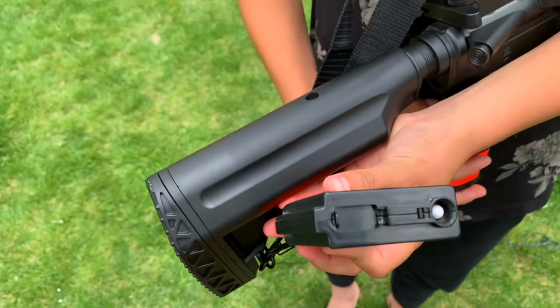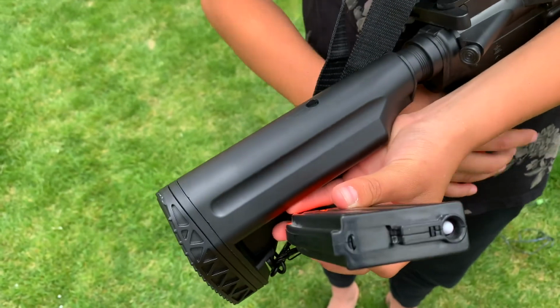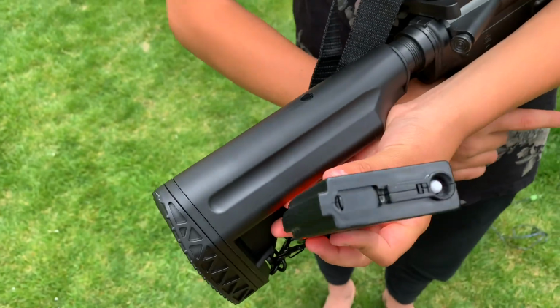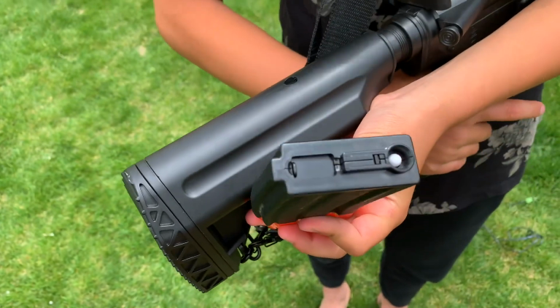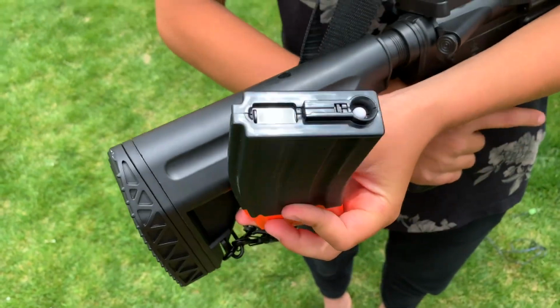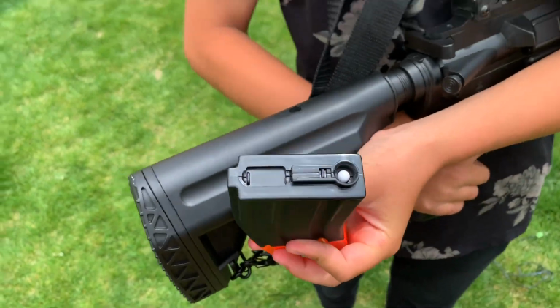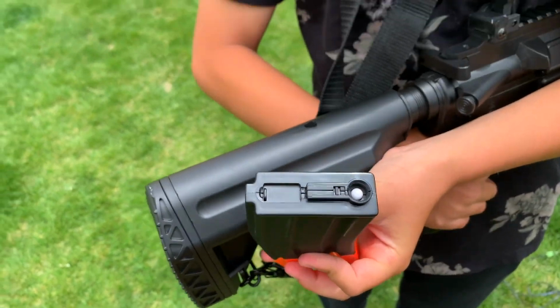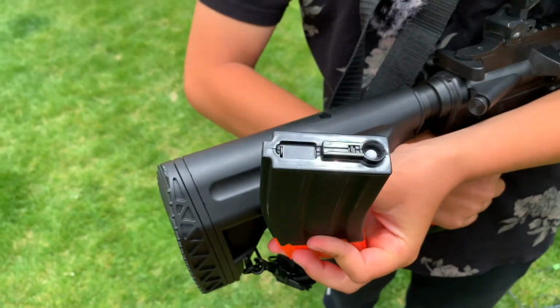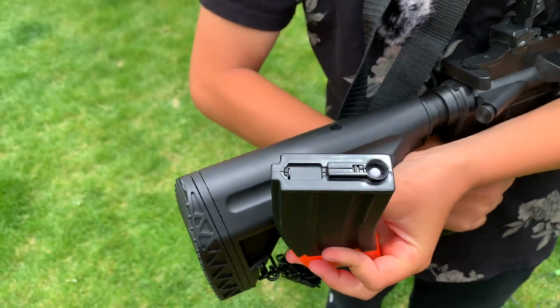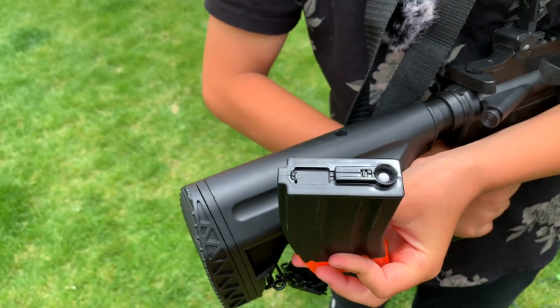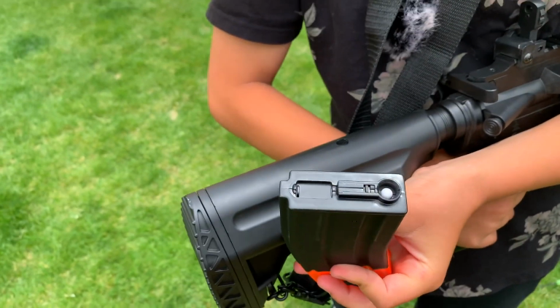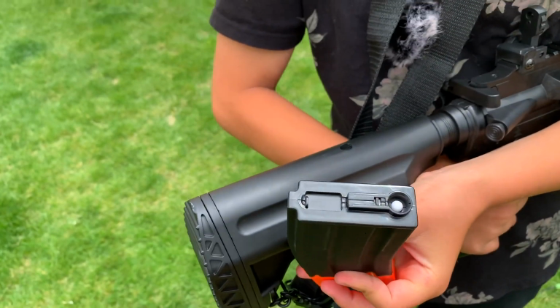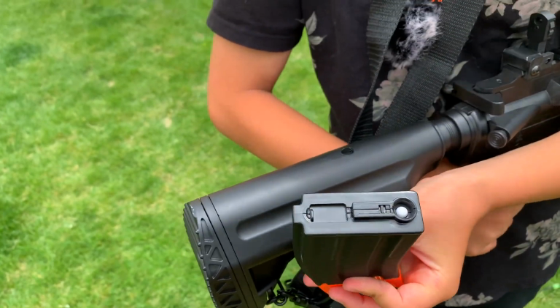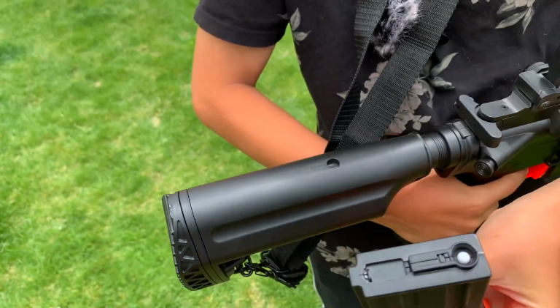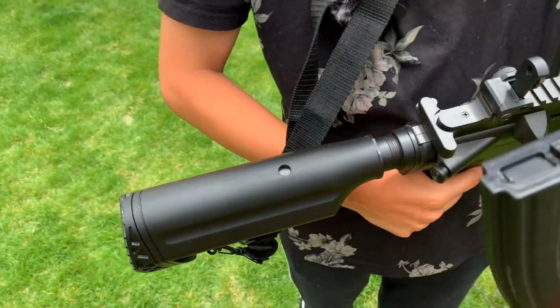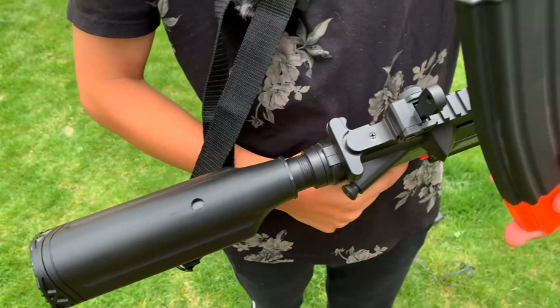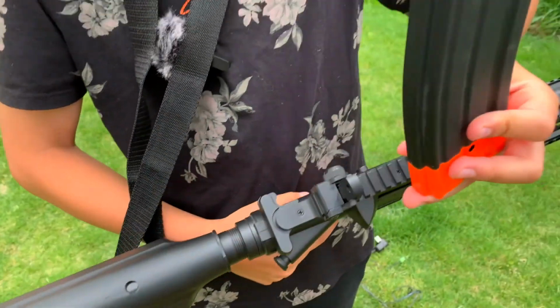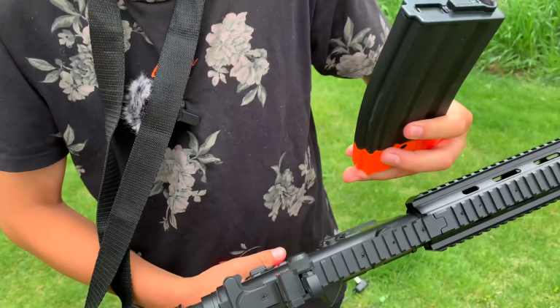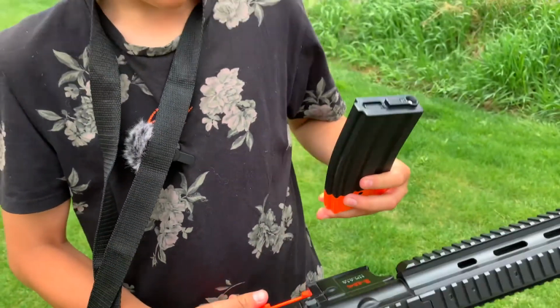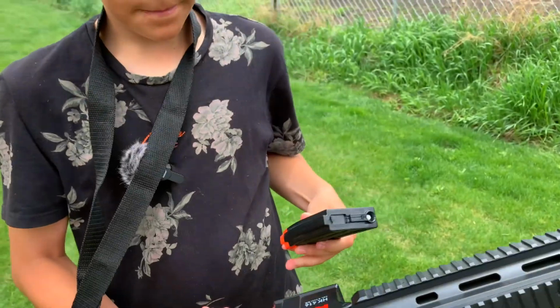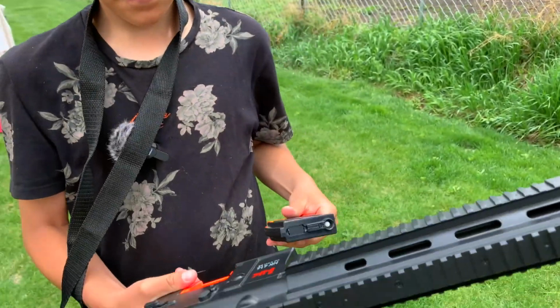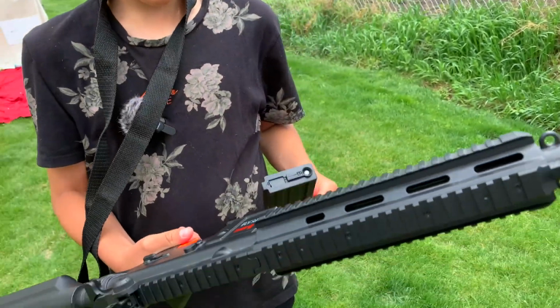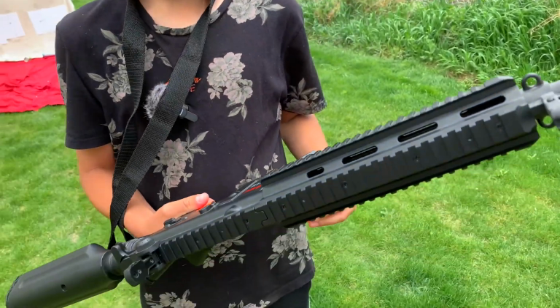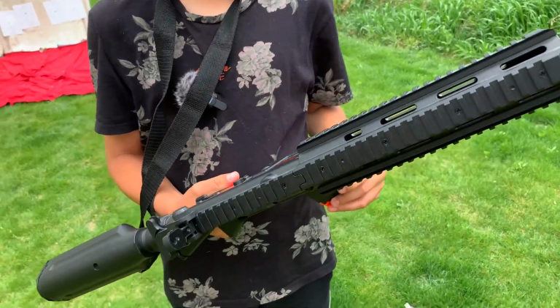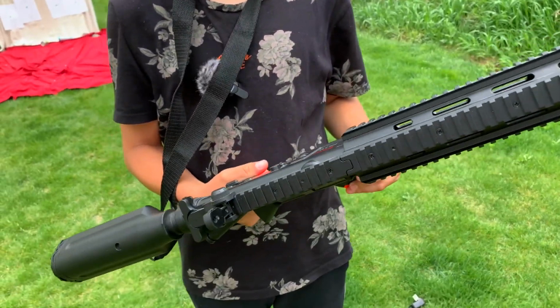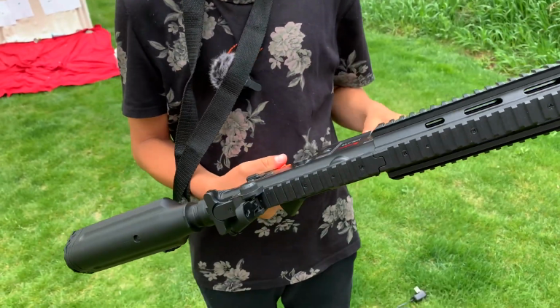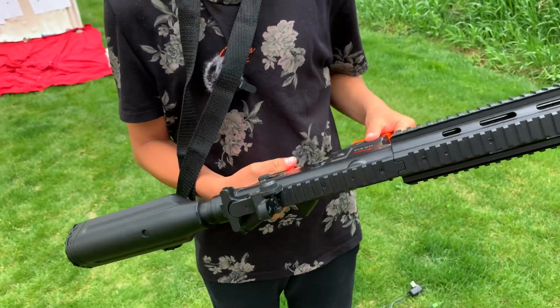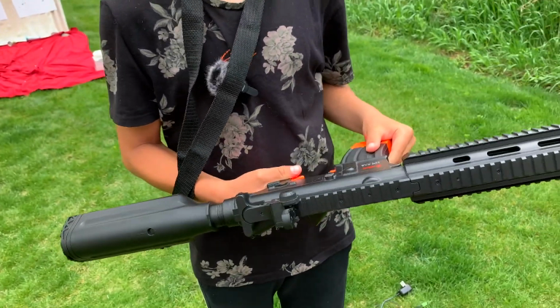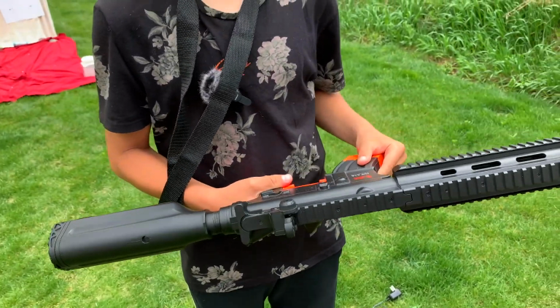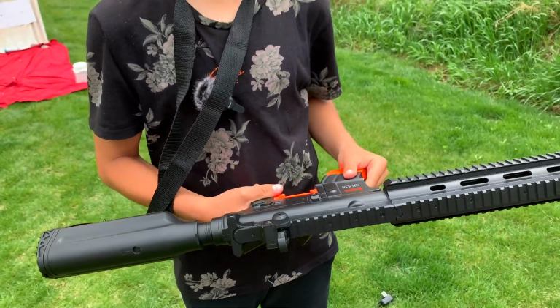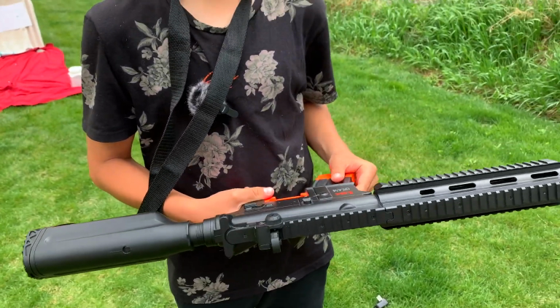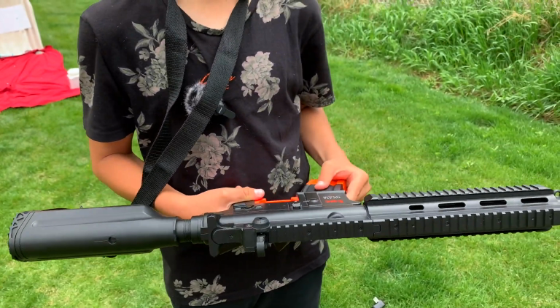As far as I remember, I think it holds 250 BBs, but it will shoot about 30 BBs in a row before you need to push the reload button again.